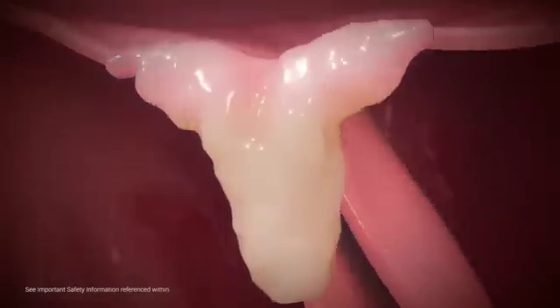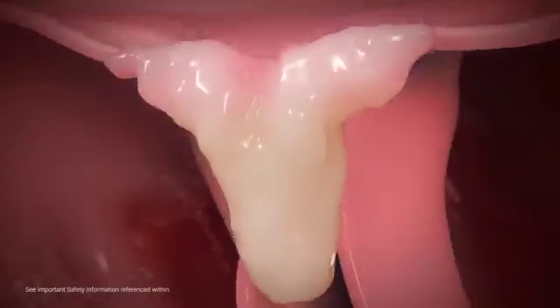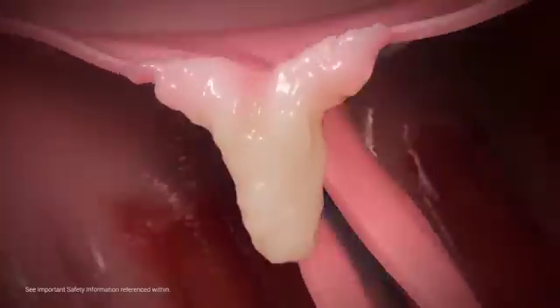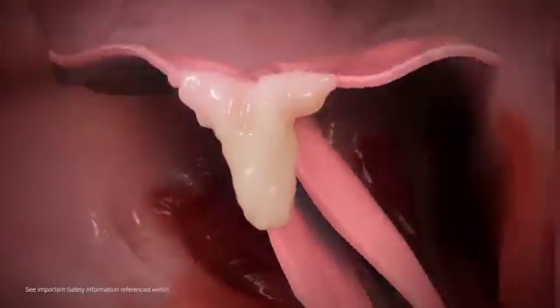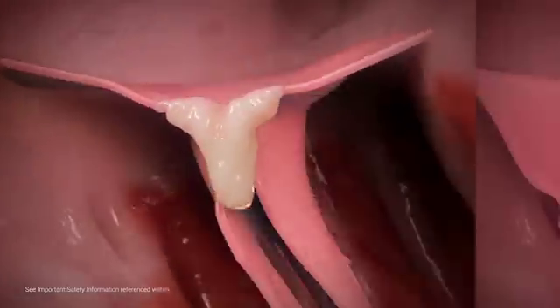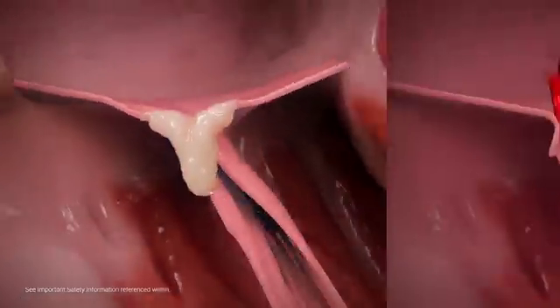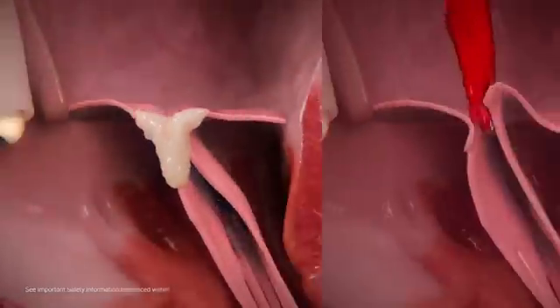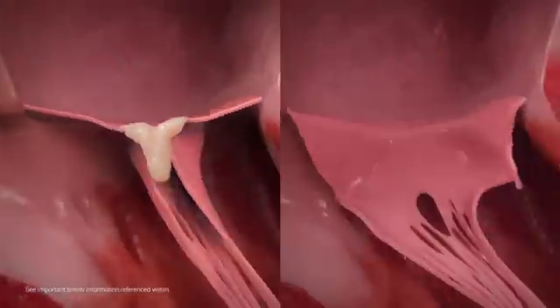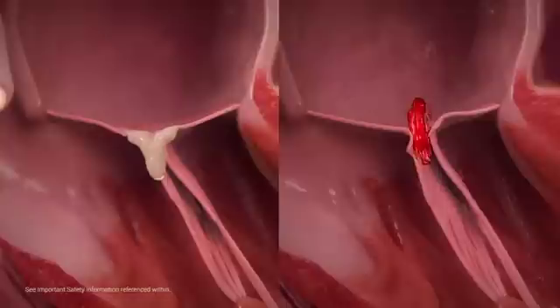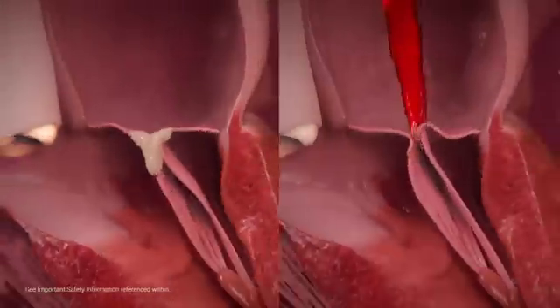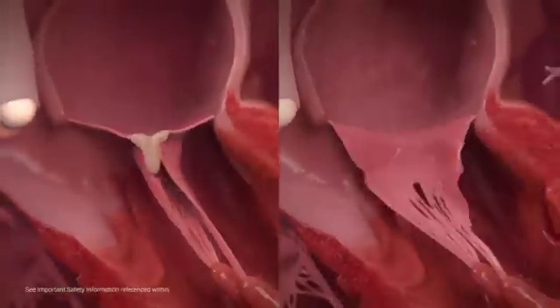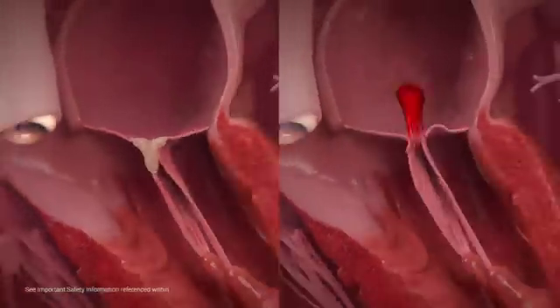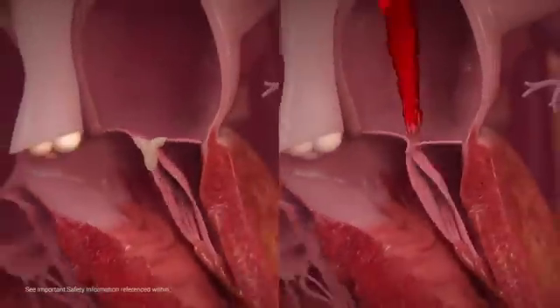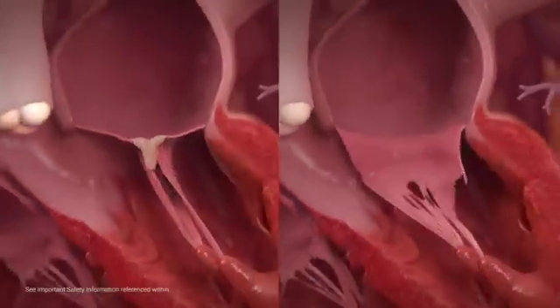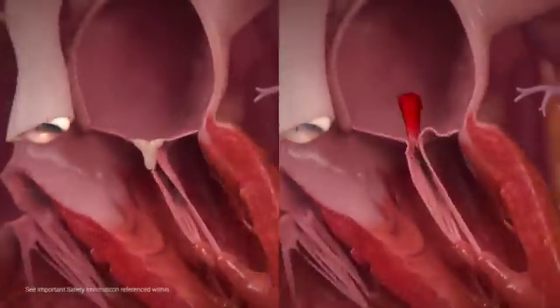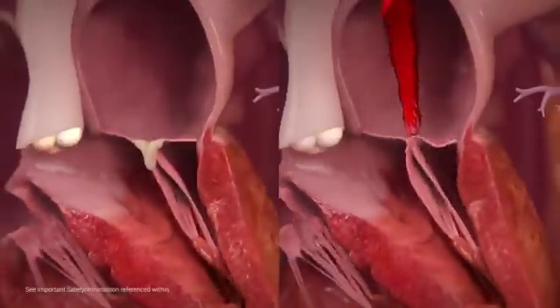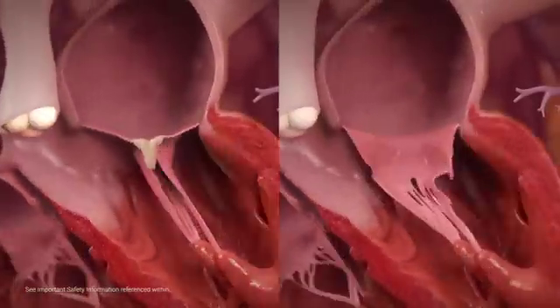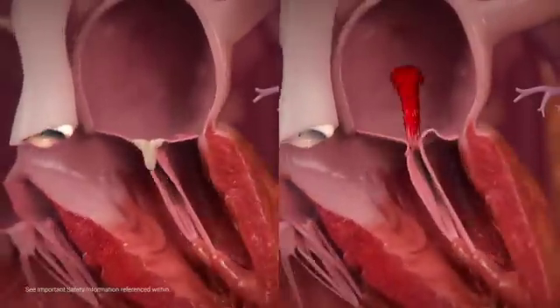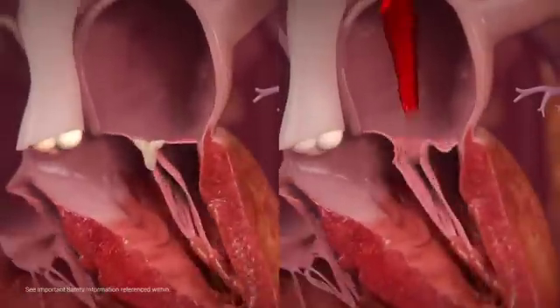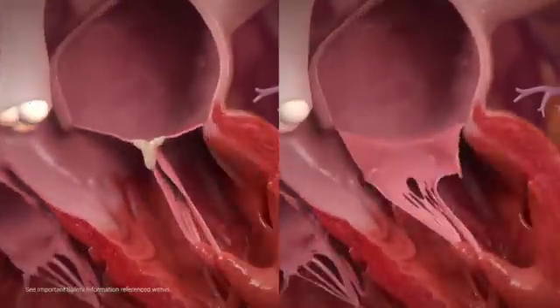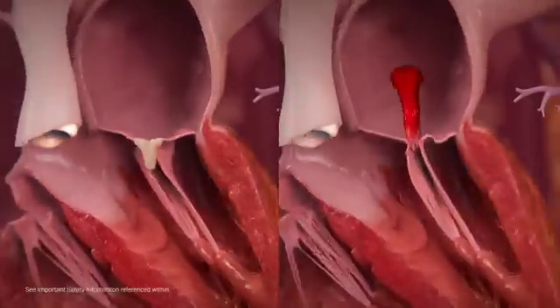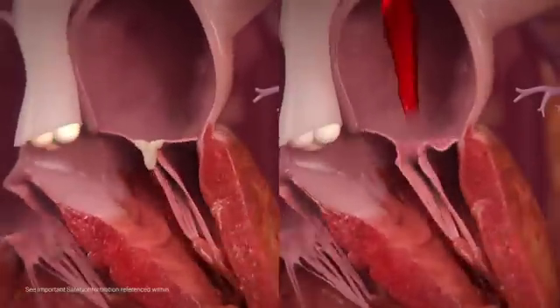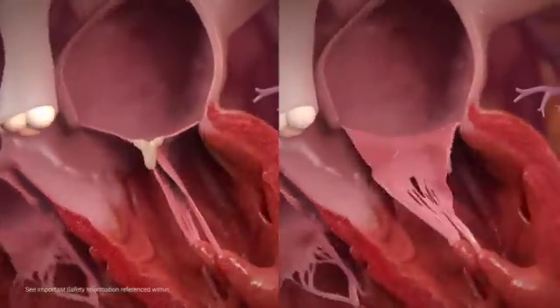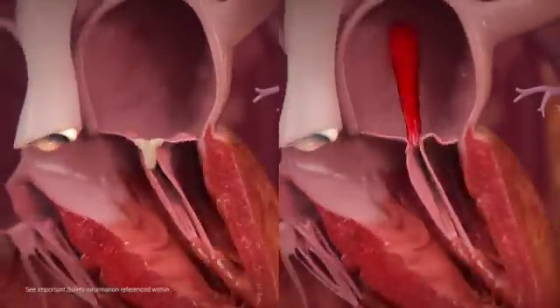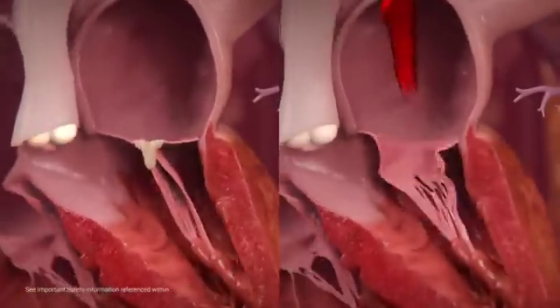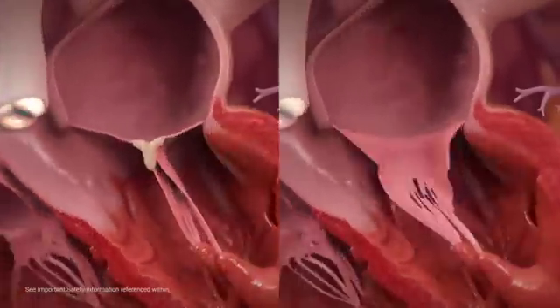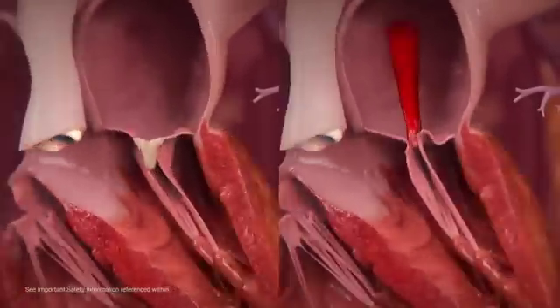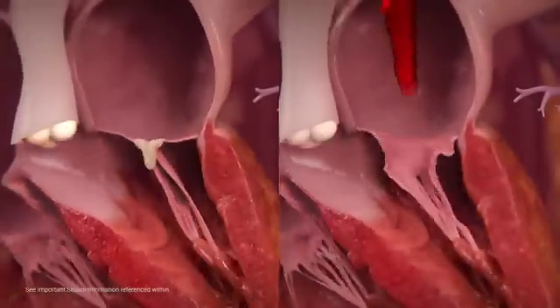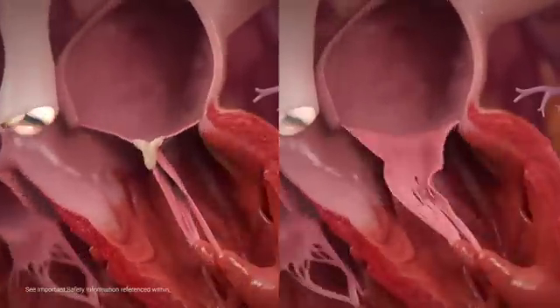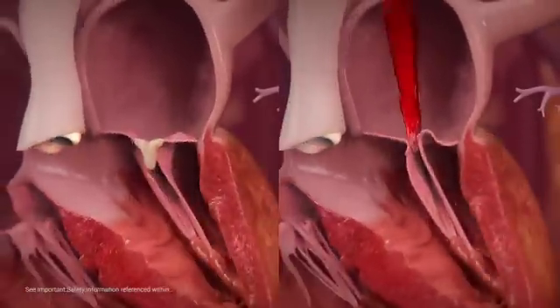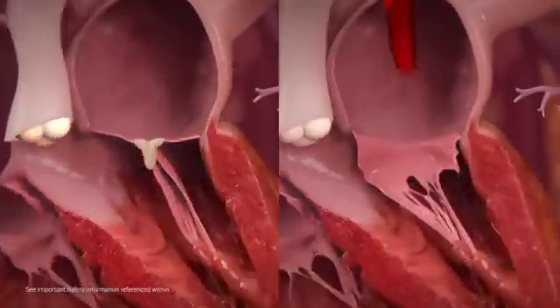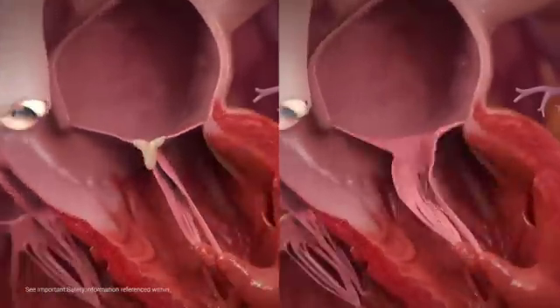The MitraClip procedure is a minimally invasive, highly effective treatment option for select patients with severe MR.